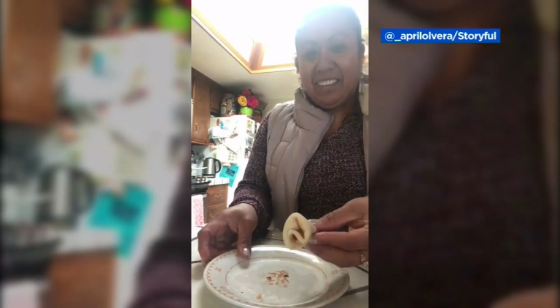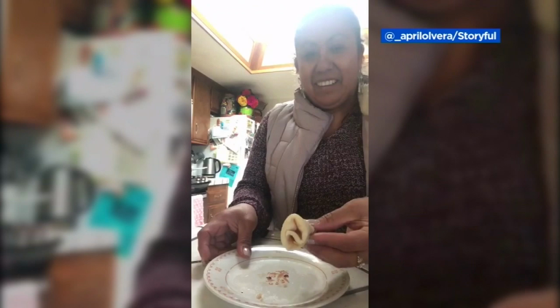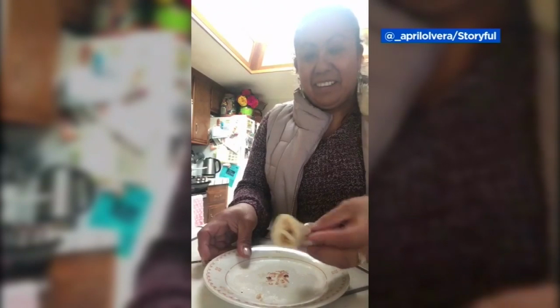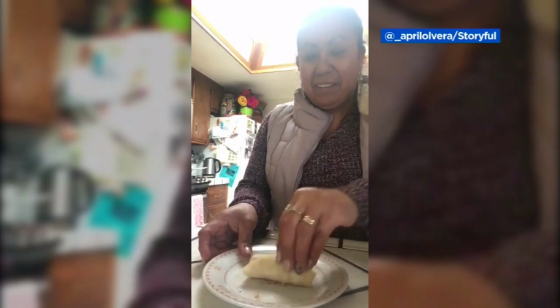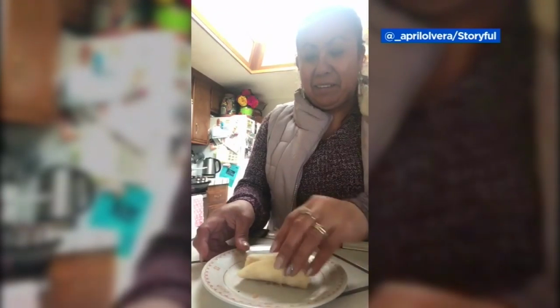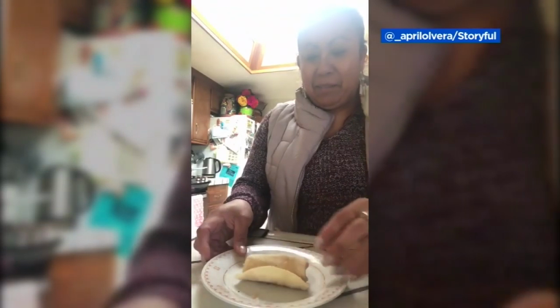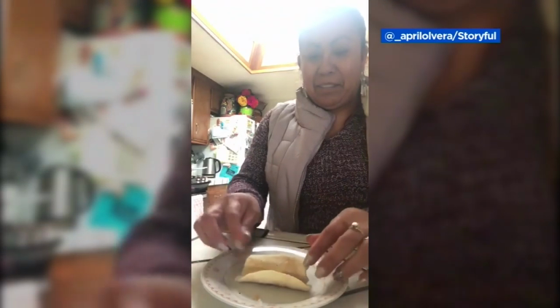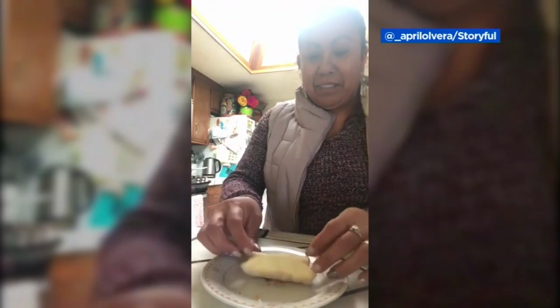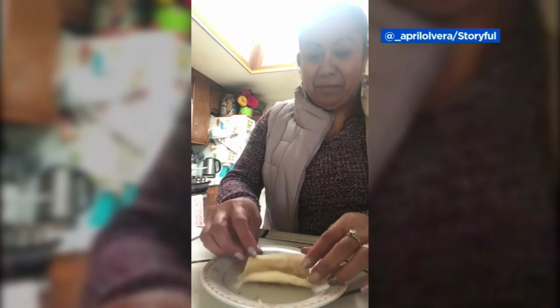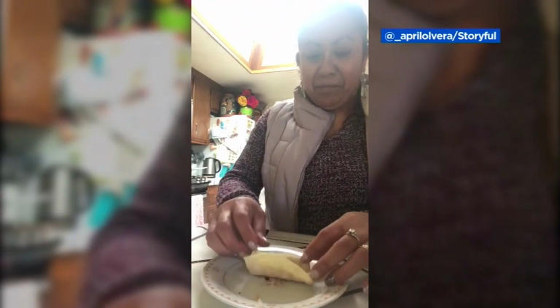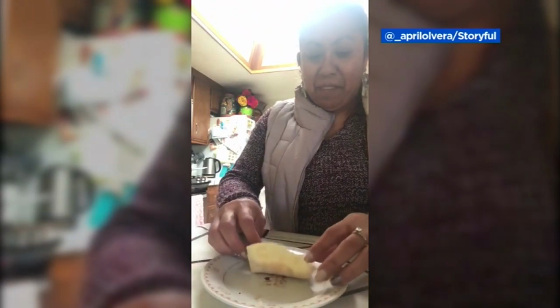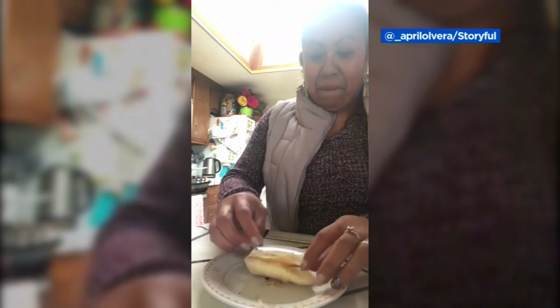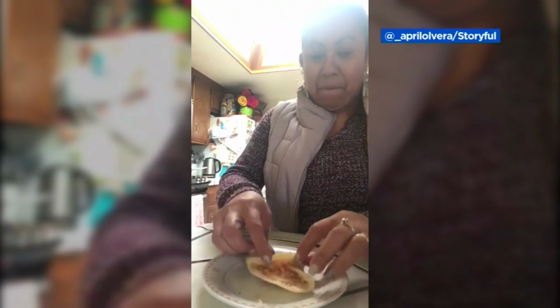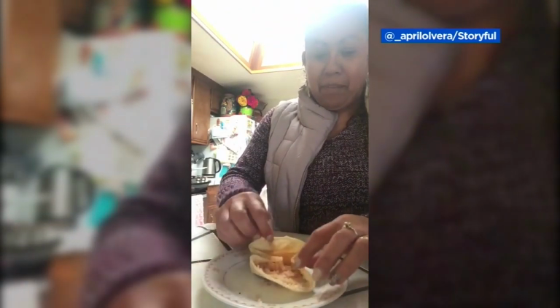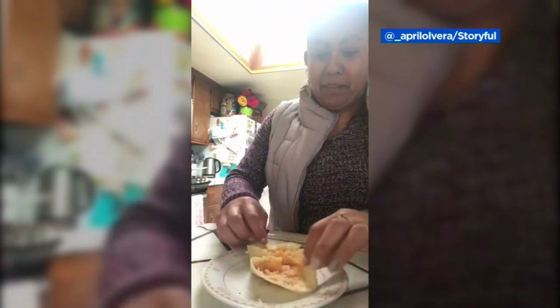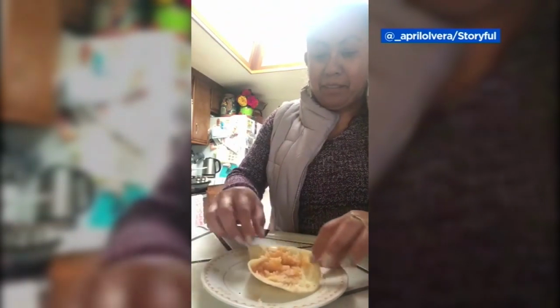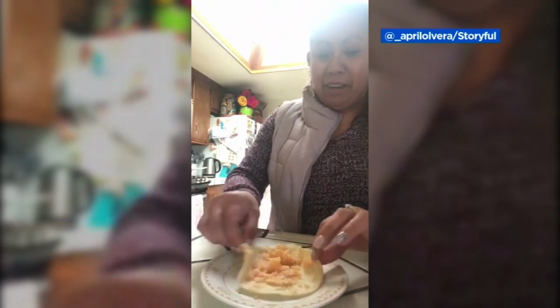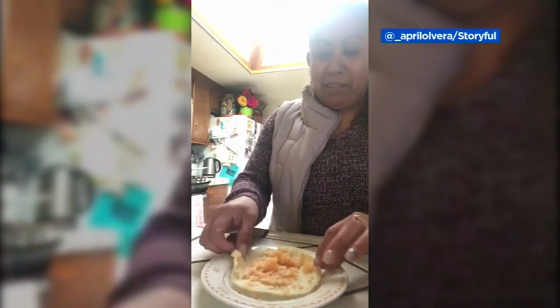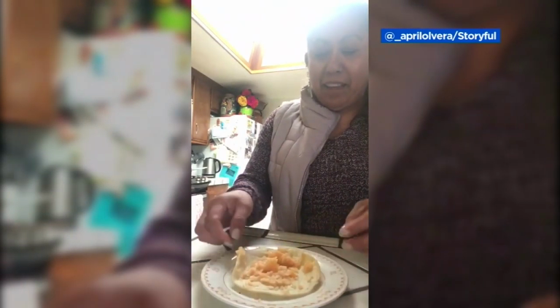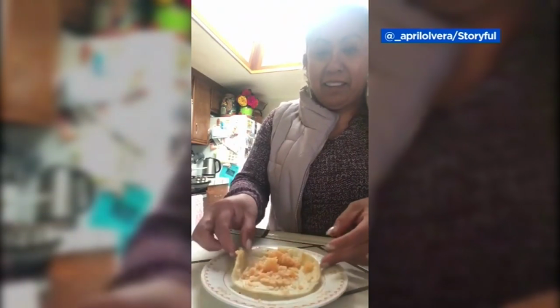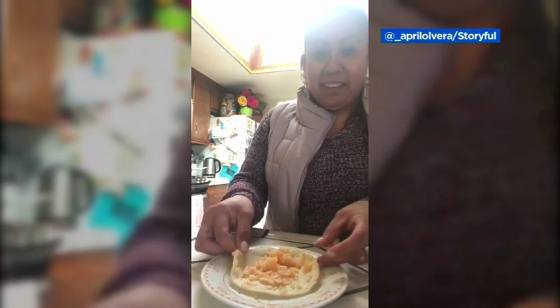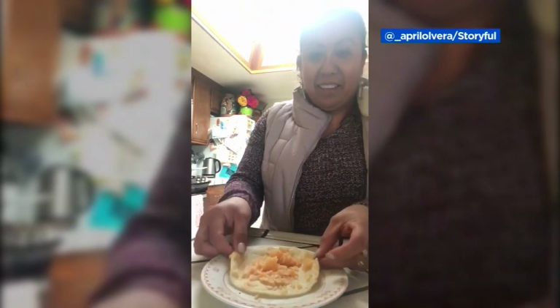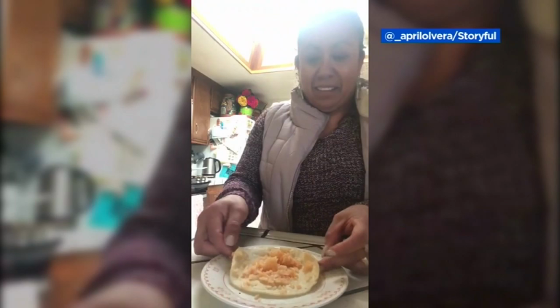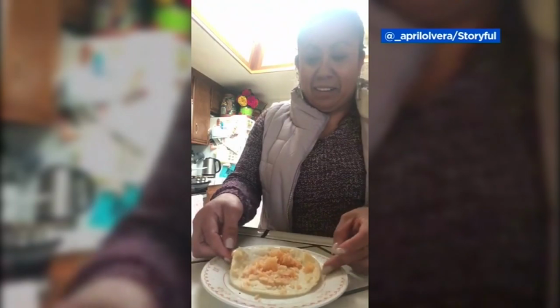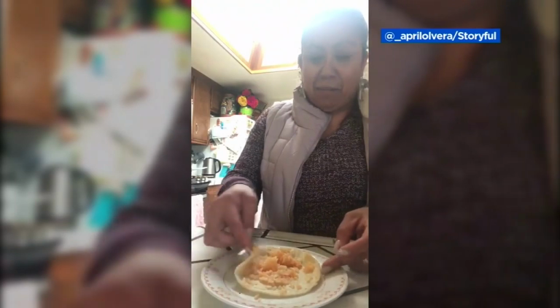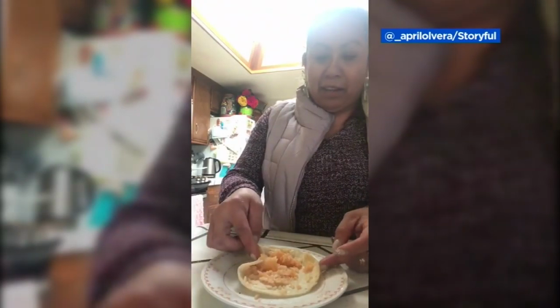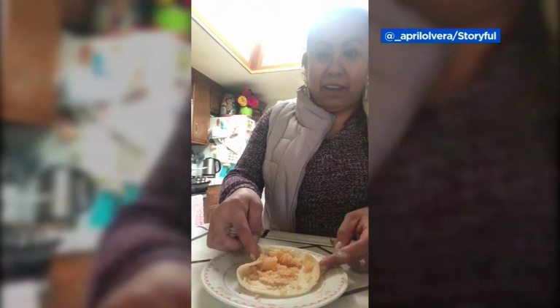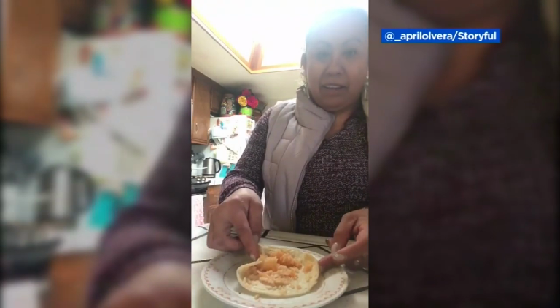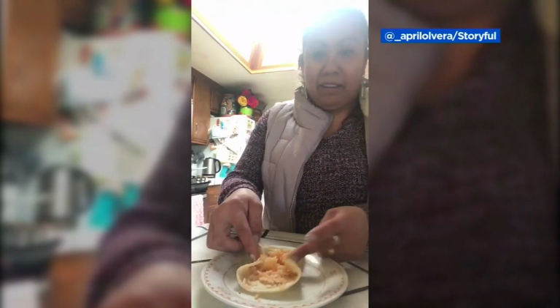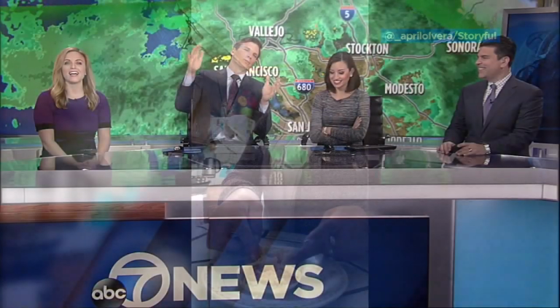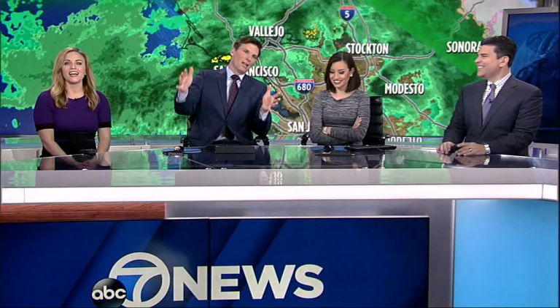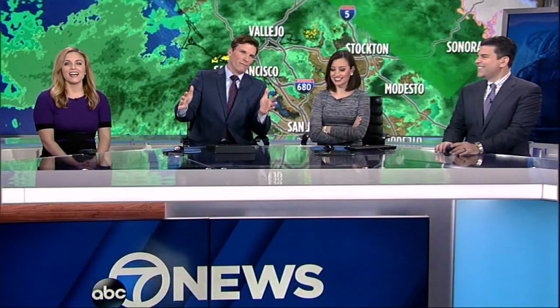People cannot get enough of this. This video has nearly 10 million views, and it's not about the burrito — it's about the mom's love.